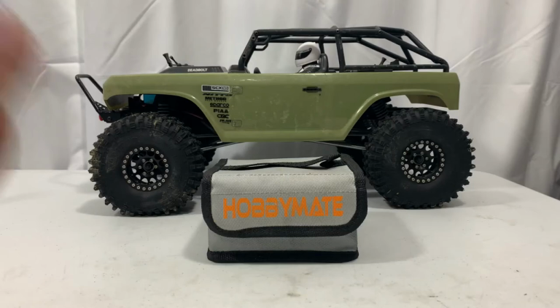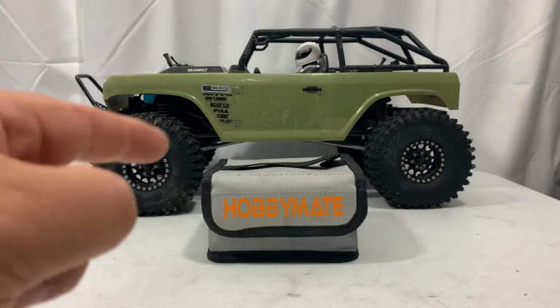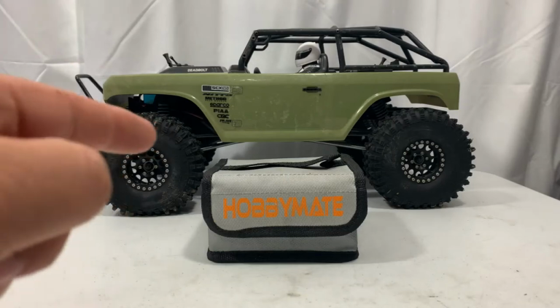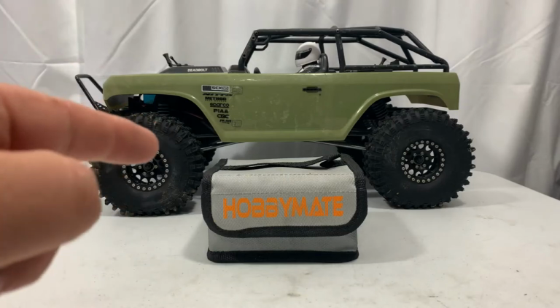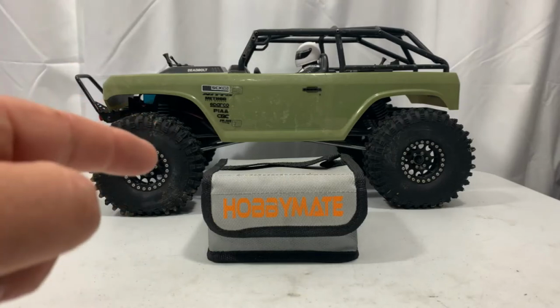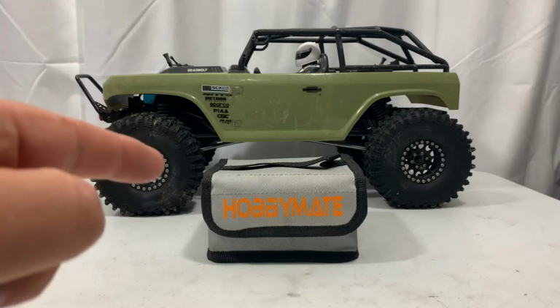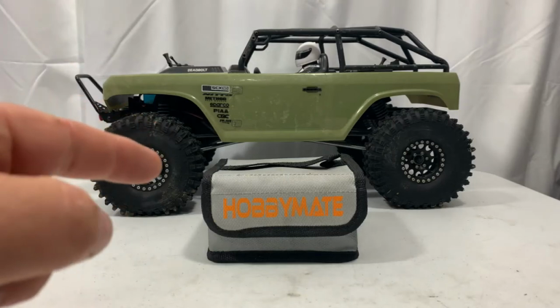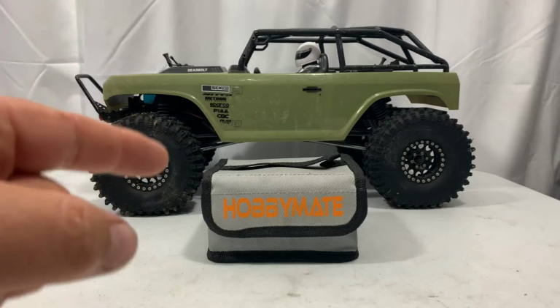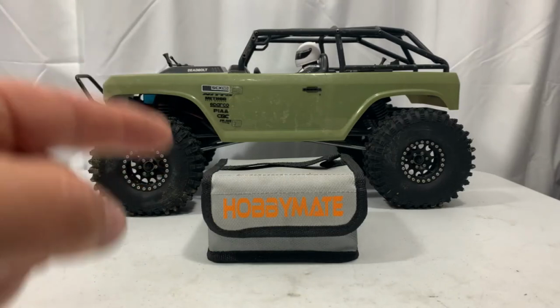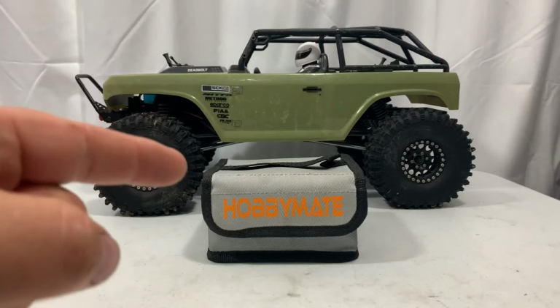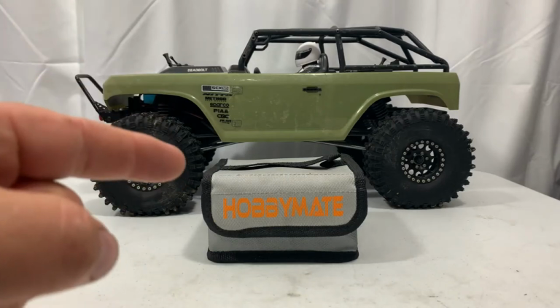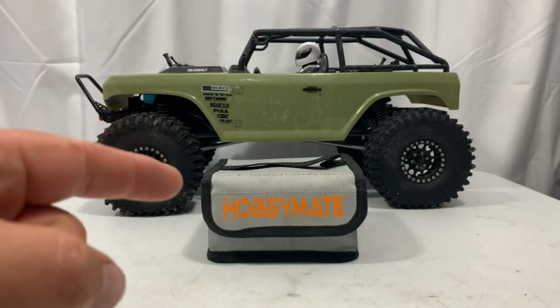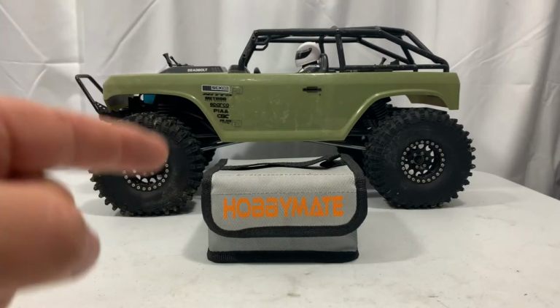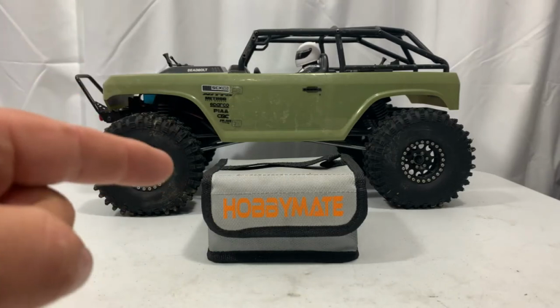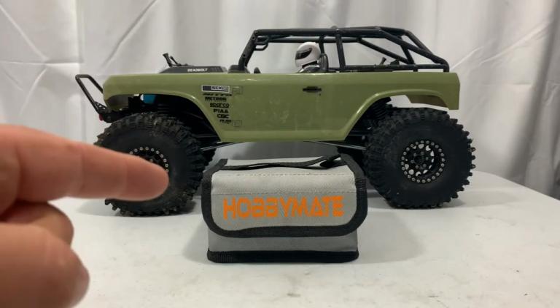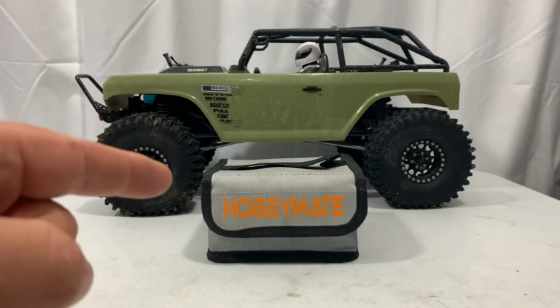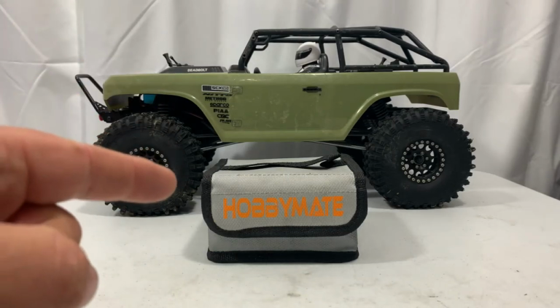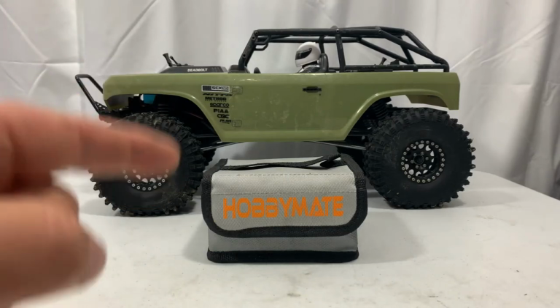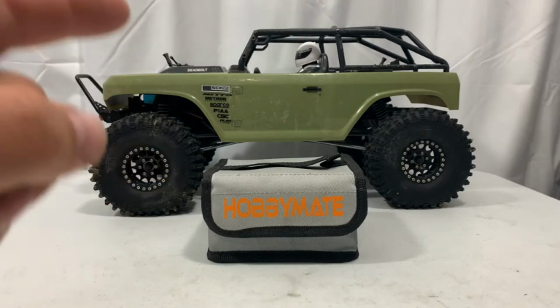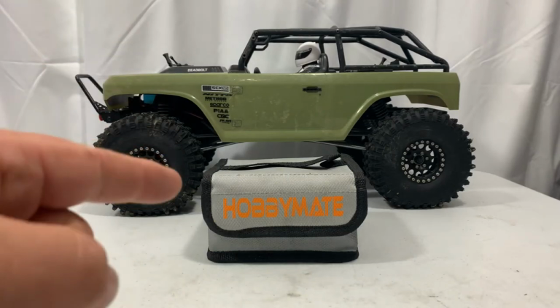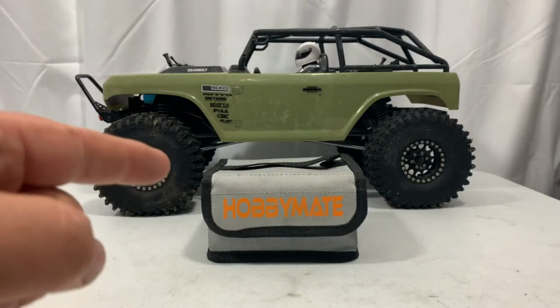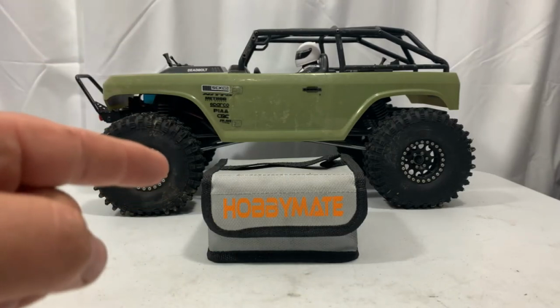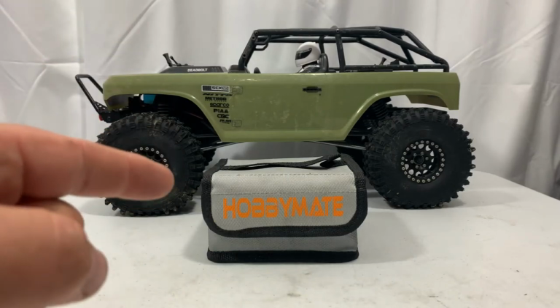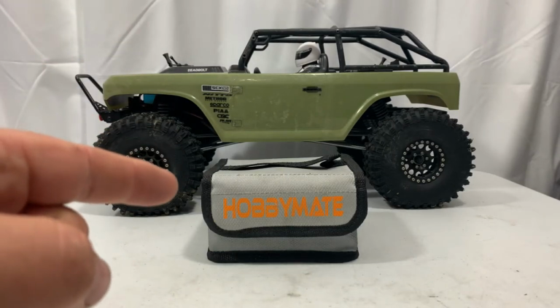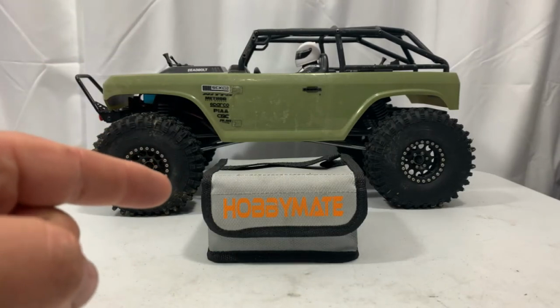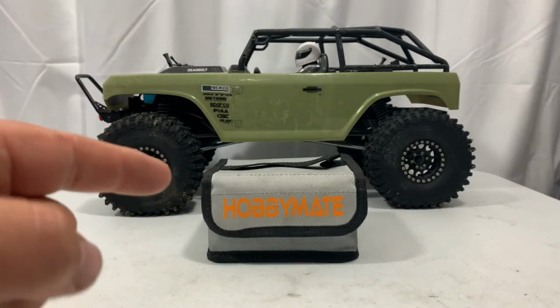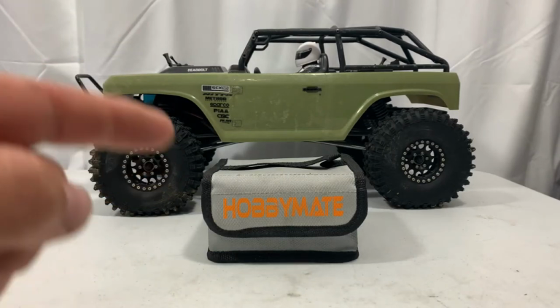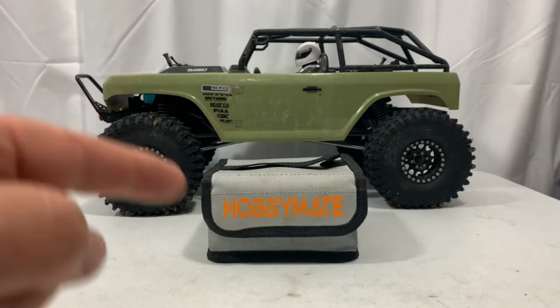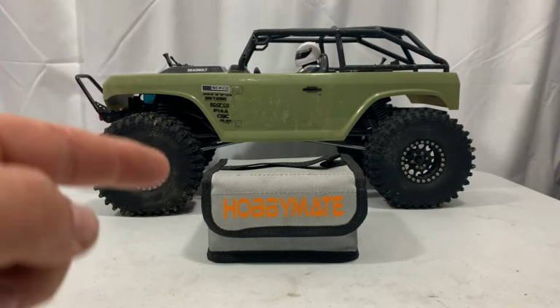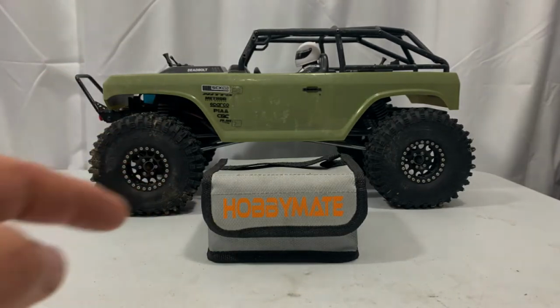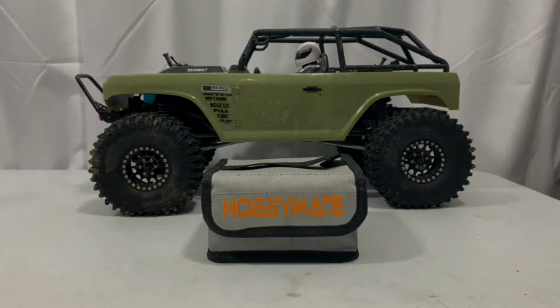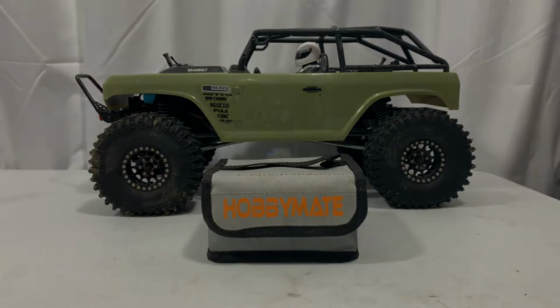Today we're going to take a look at a HobbyMate LiPo battery bag, and that's coming up next here on Jesse B Motors.